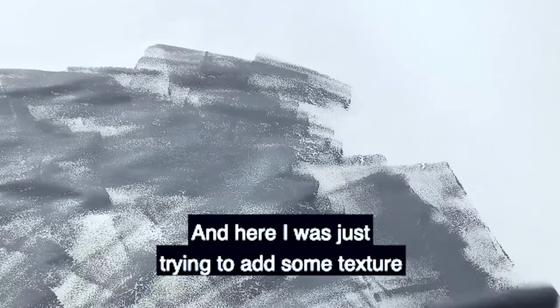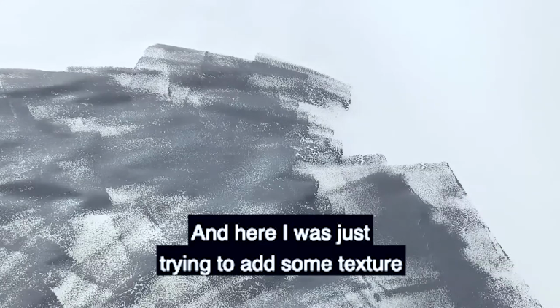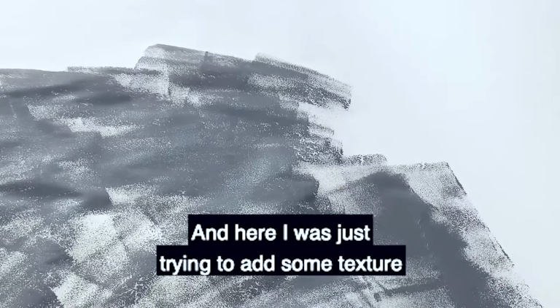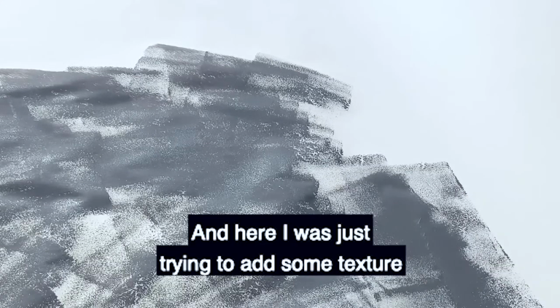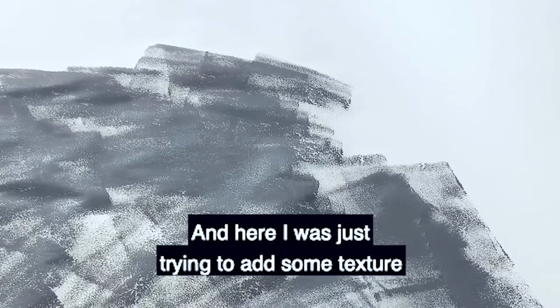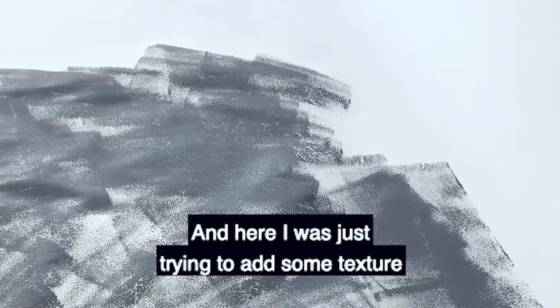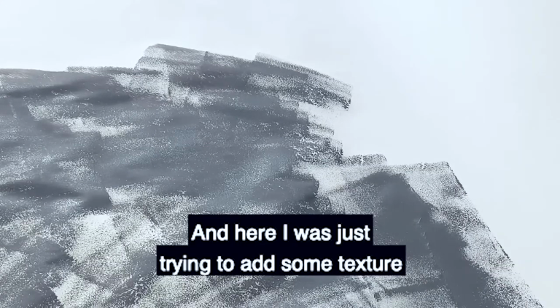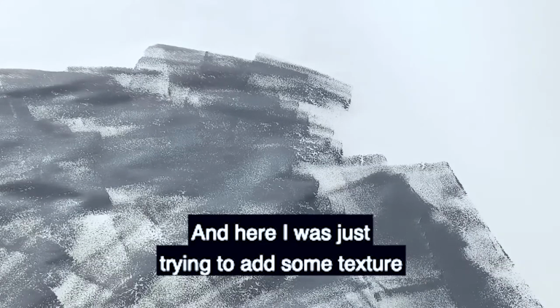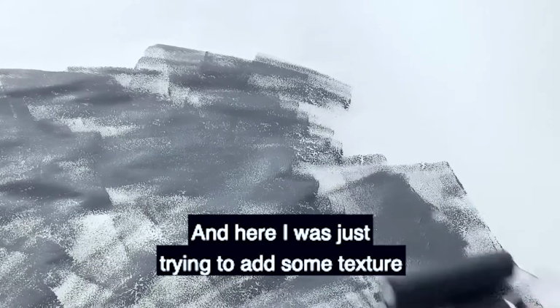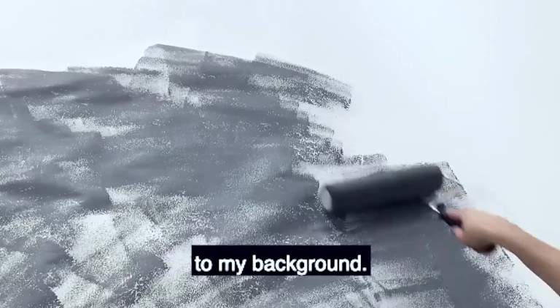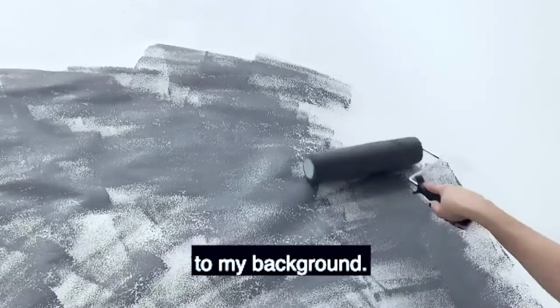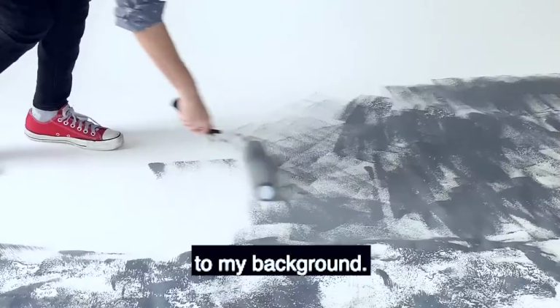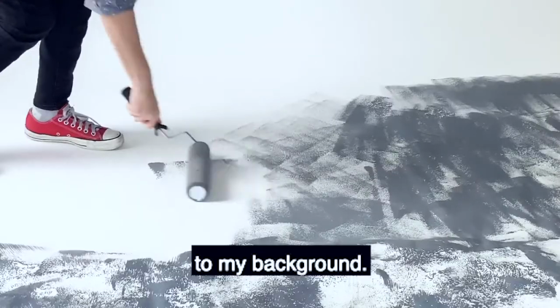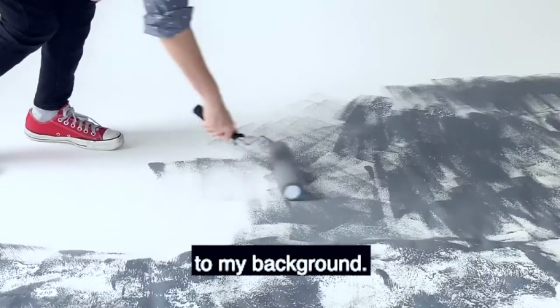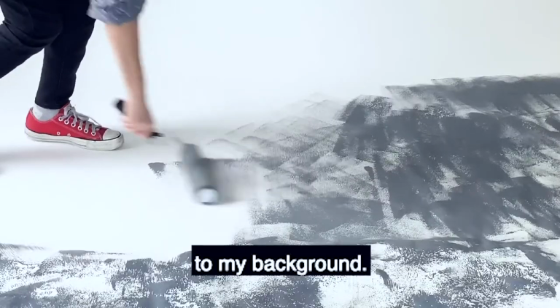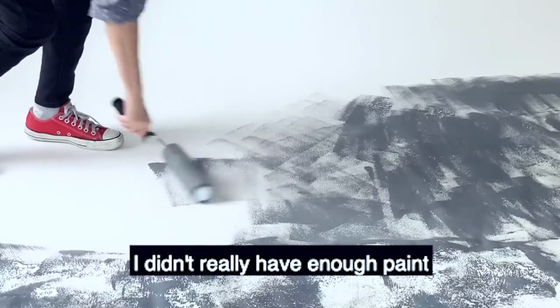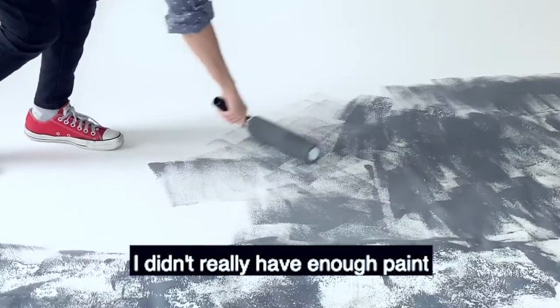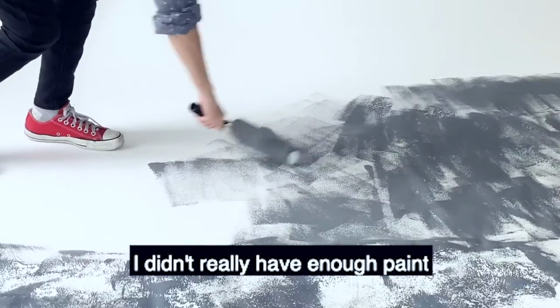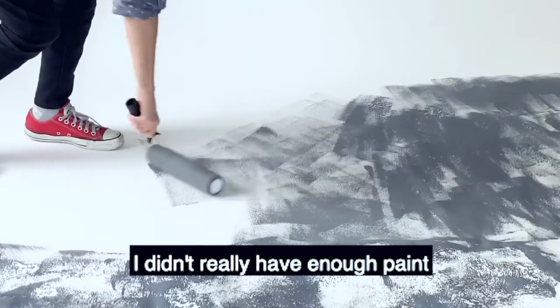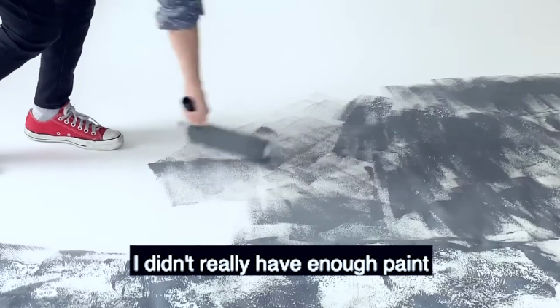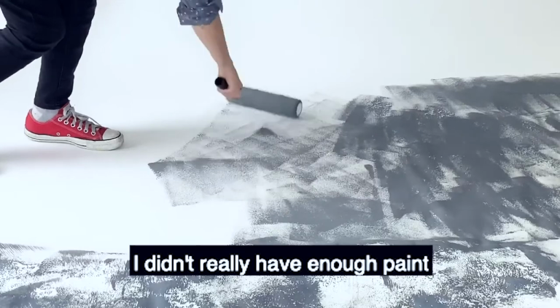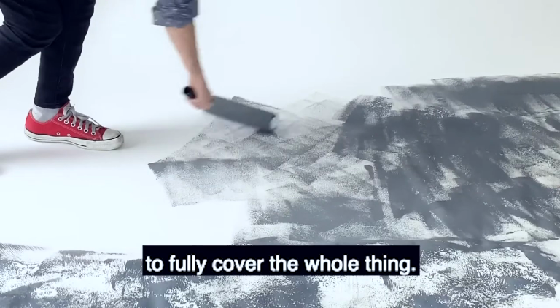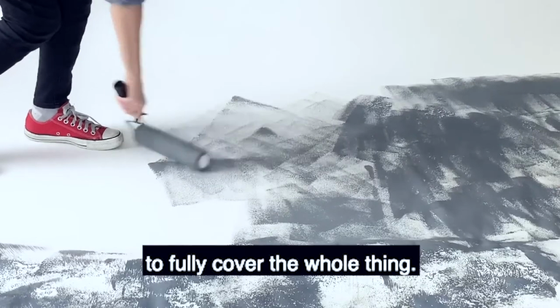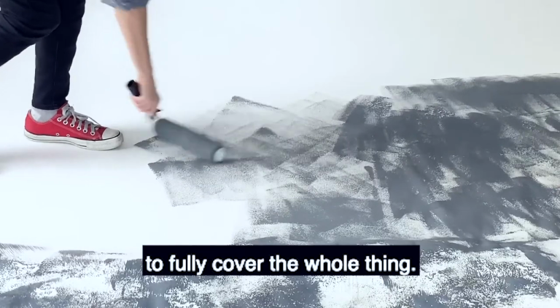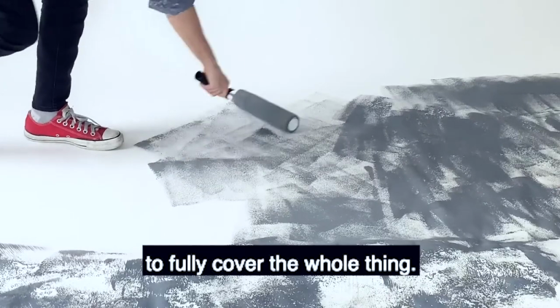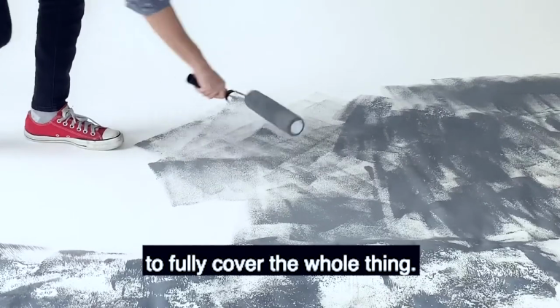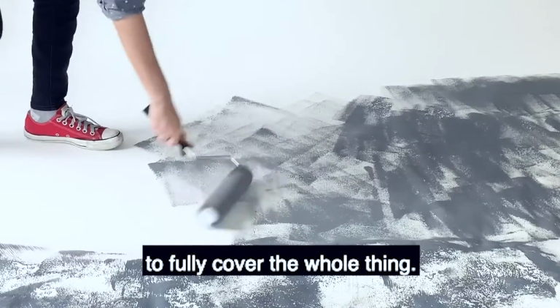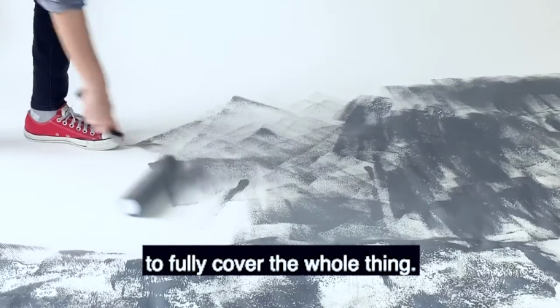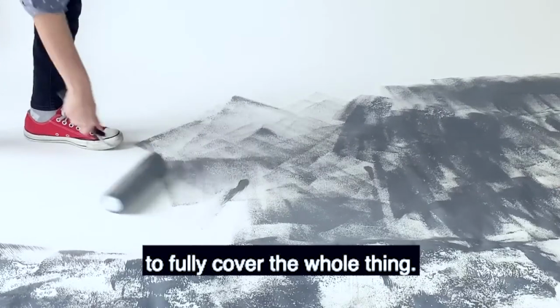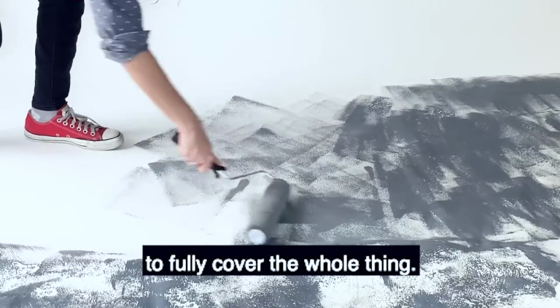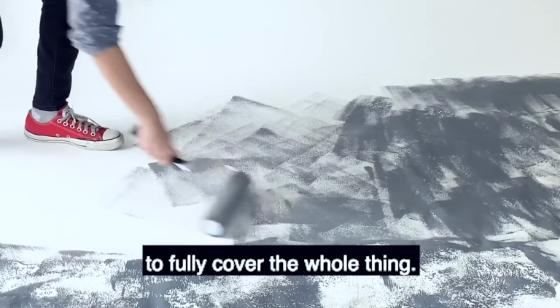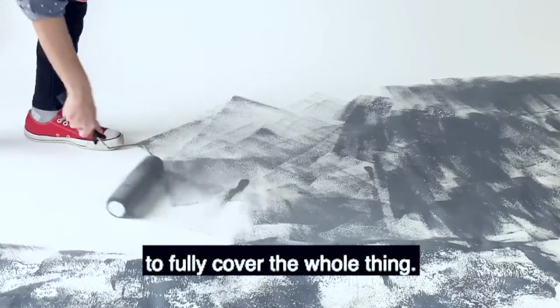Here I was just trying to add some texture to my background. I didn't really have enough paint to fully cover the whole thing.